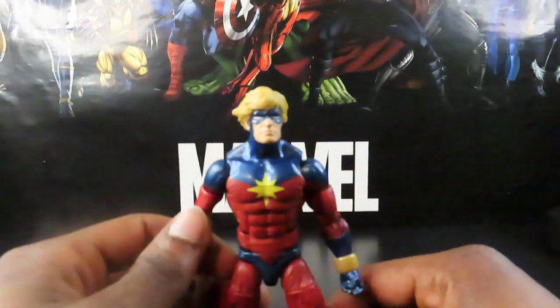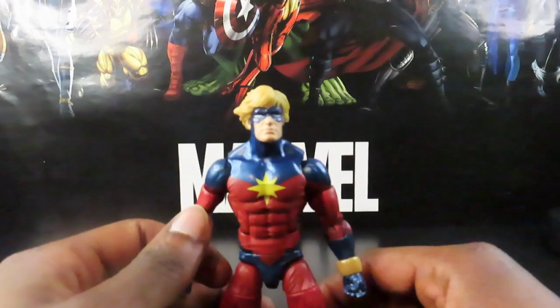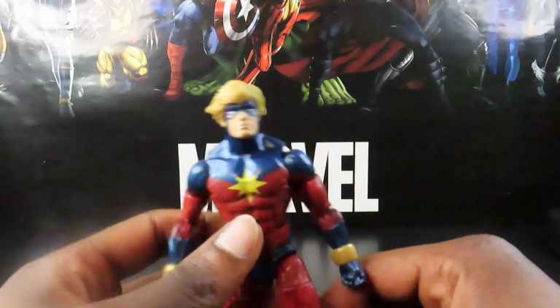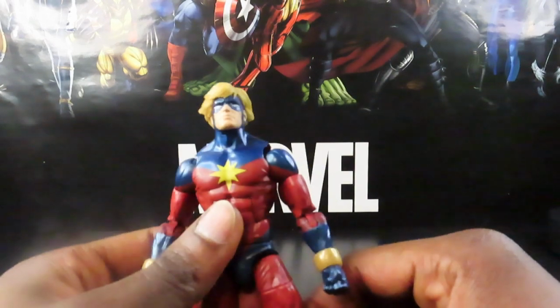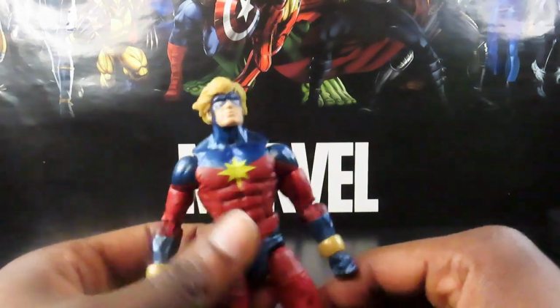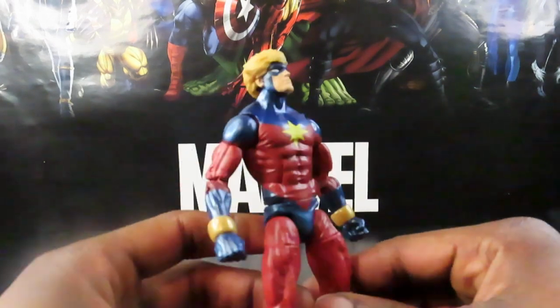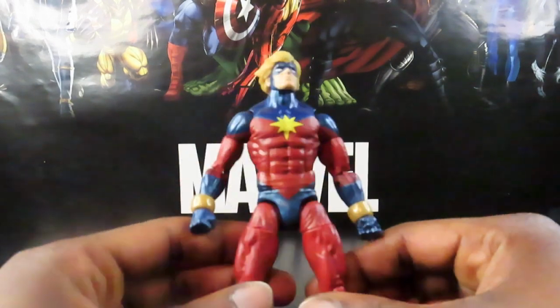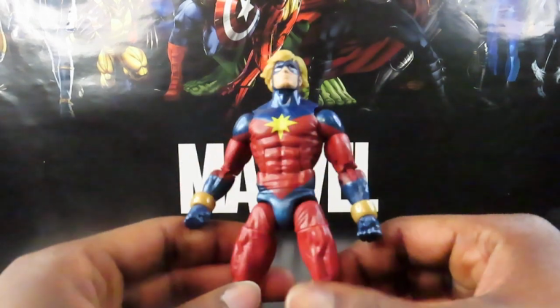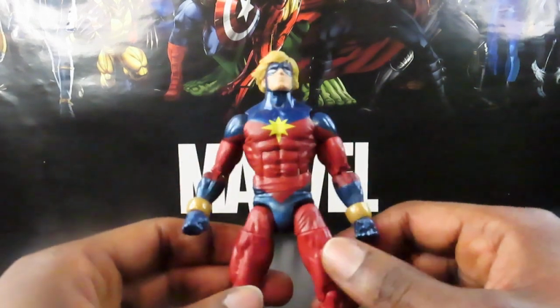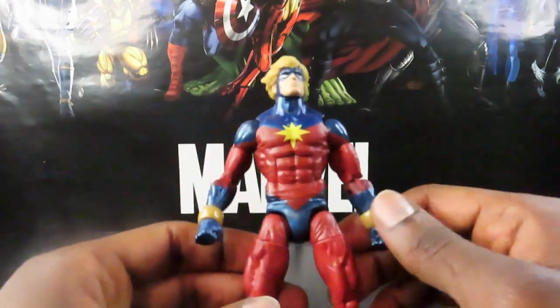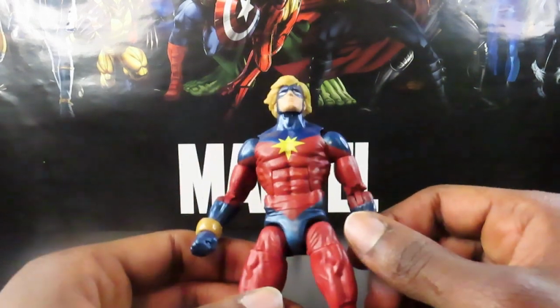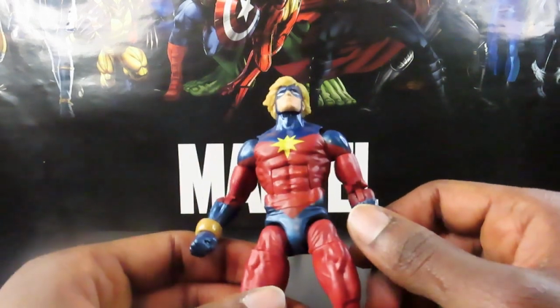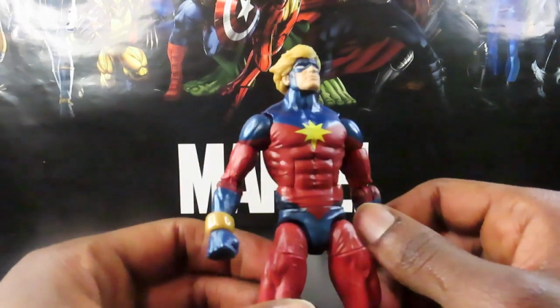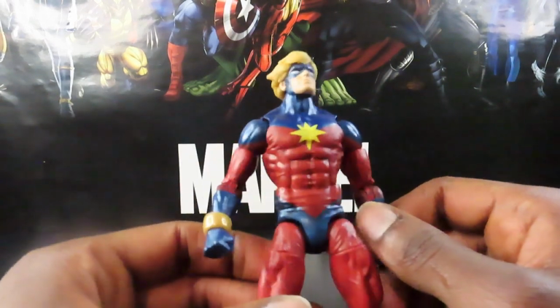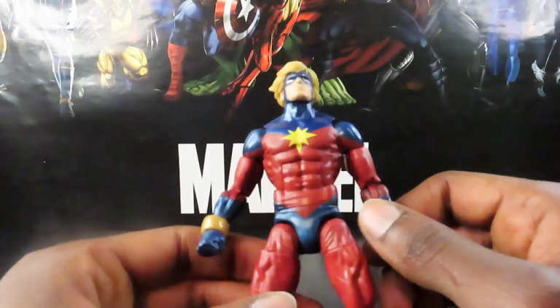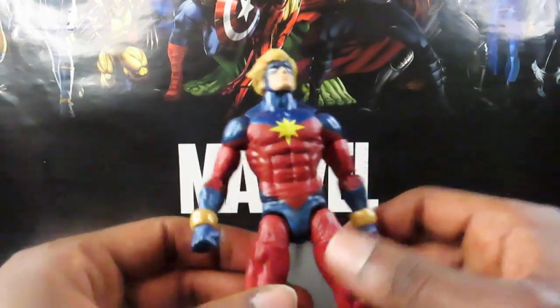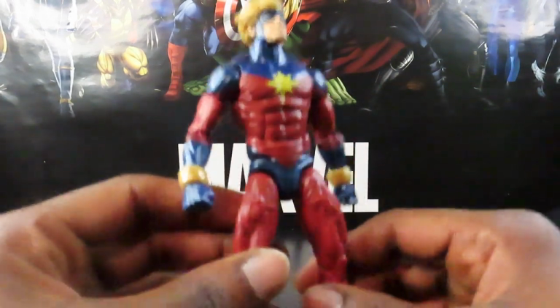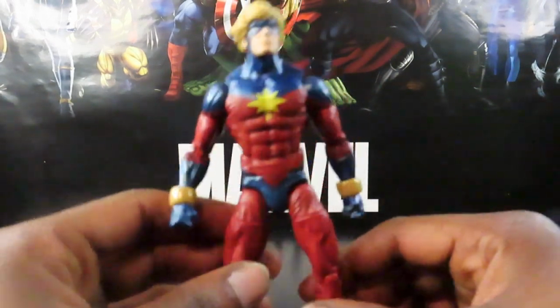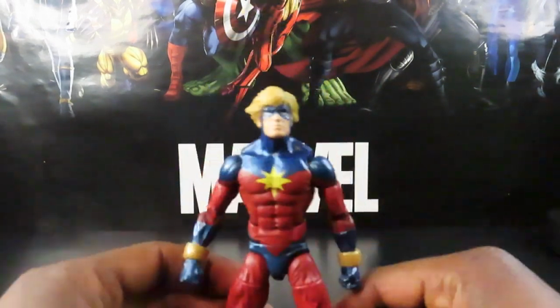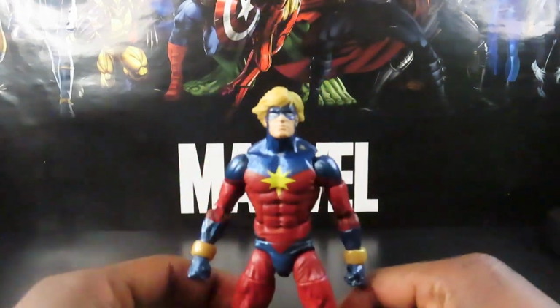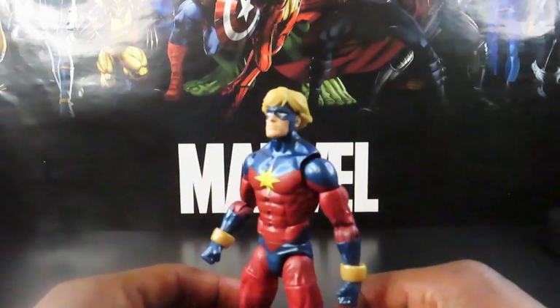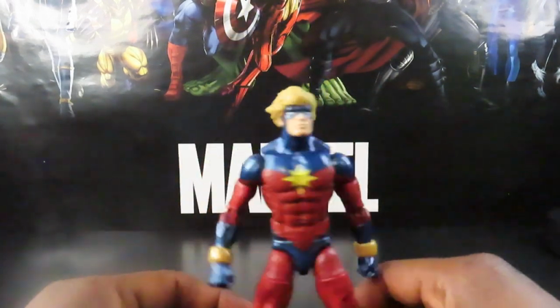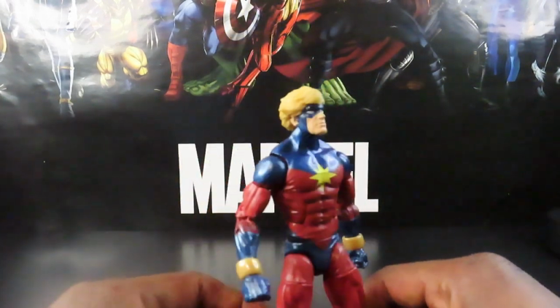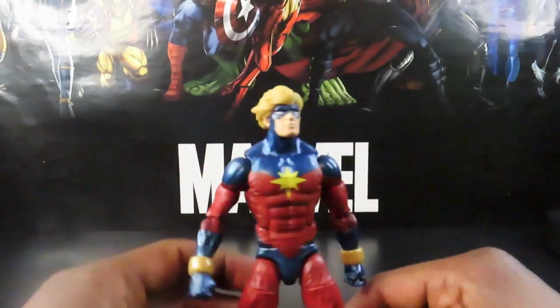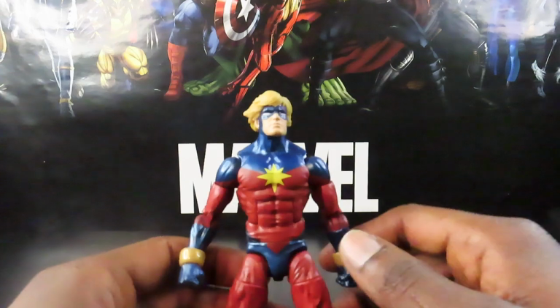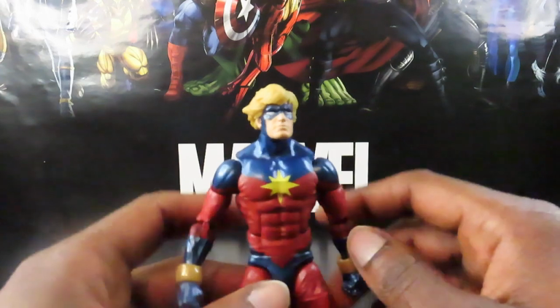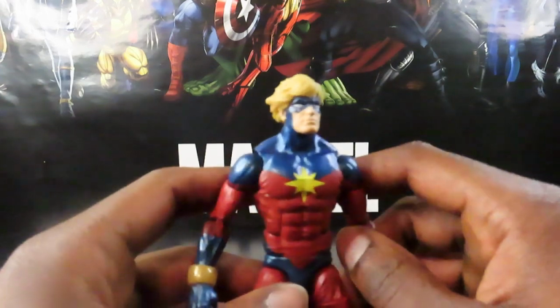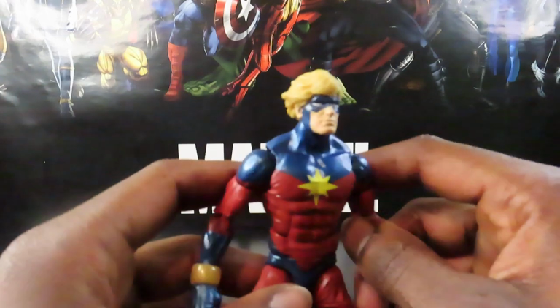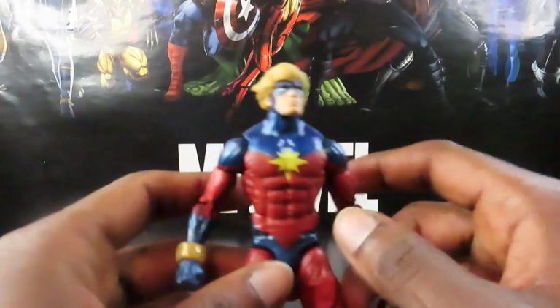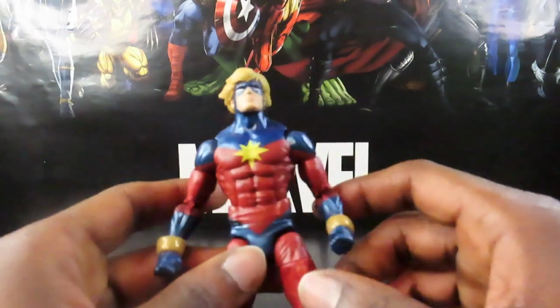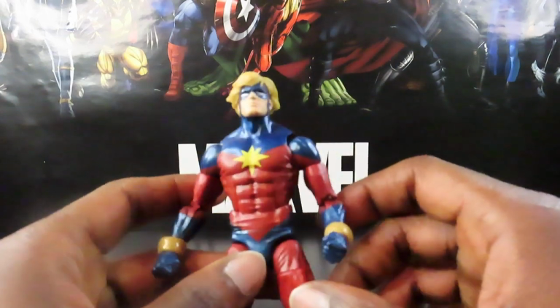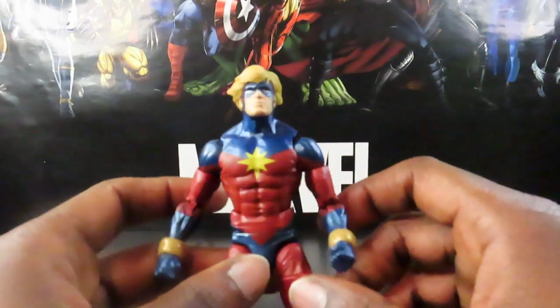Down to brass tacks — pretty good sculpt, nice muscular build and everything. He definitely fits the bill of a superhero physique.